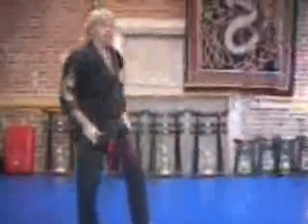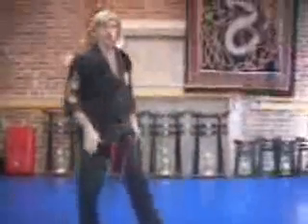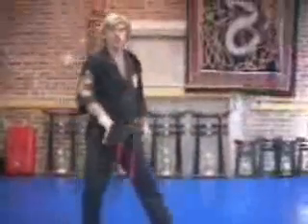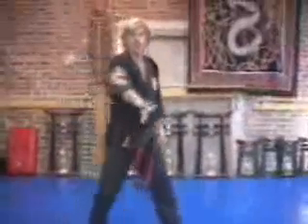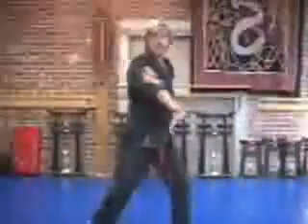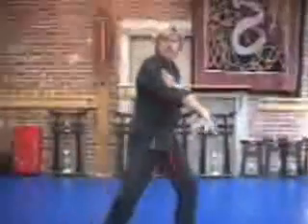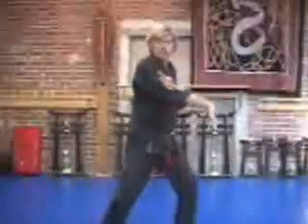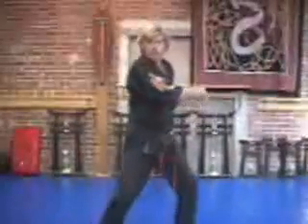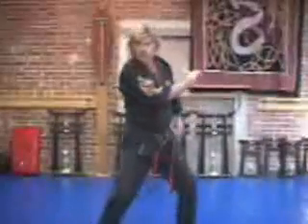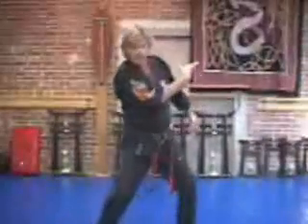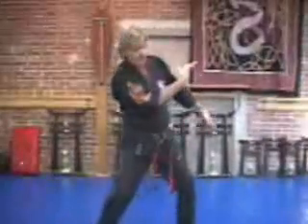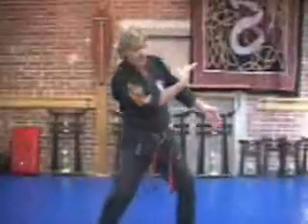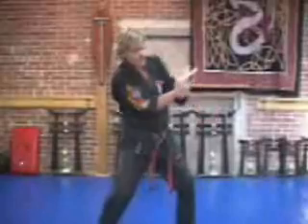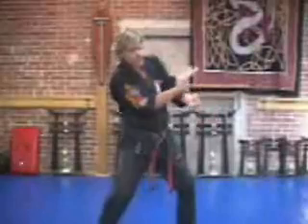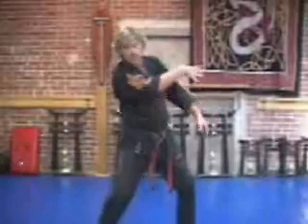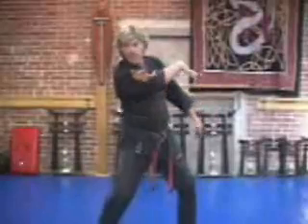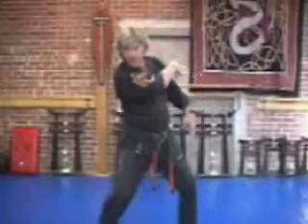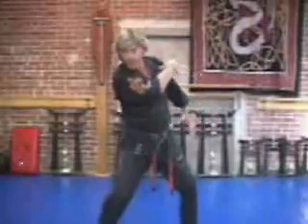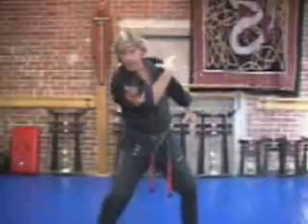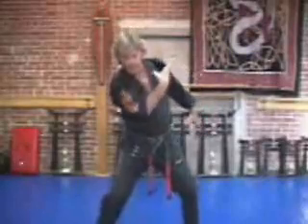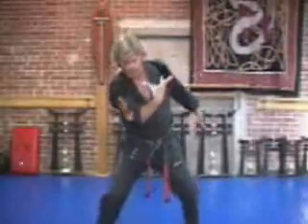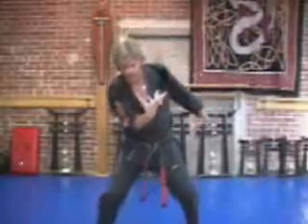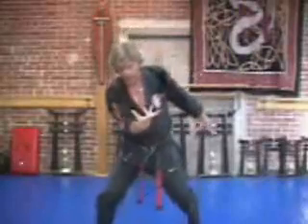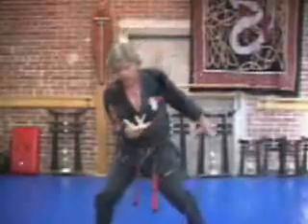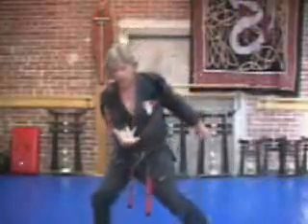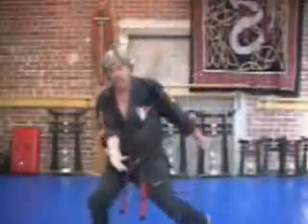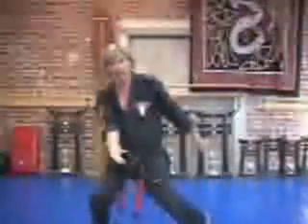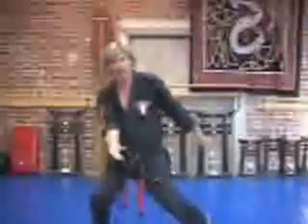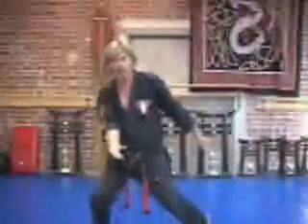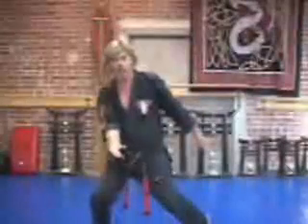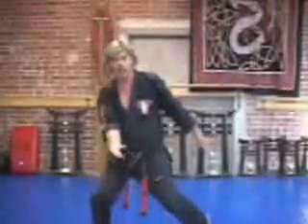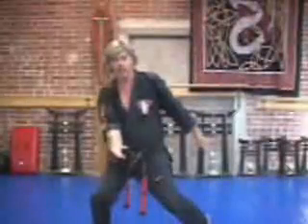So we look at this move not just as a check, but as a strike as well.